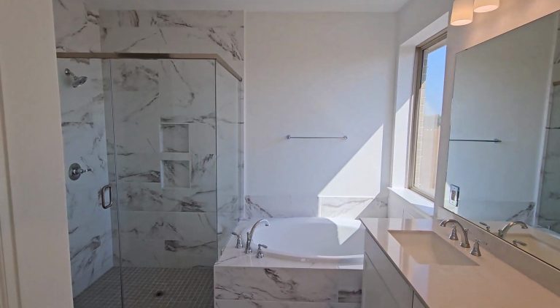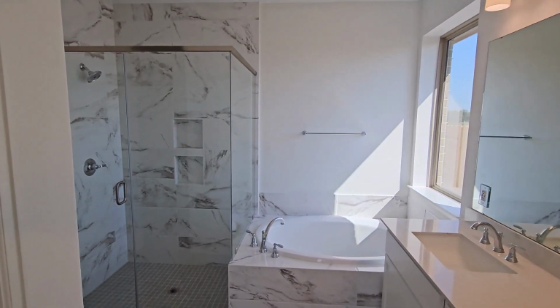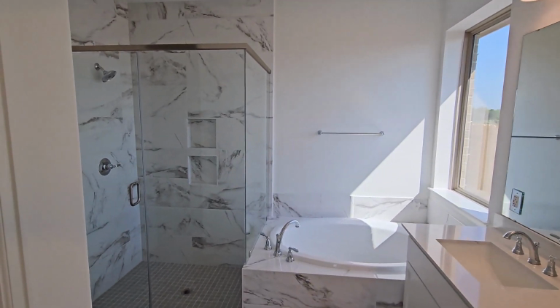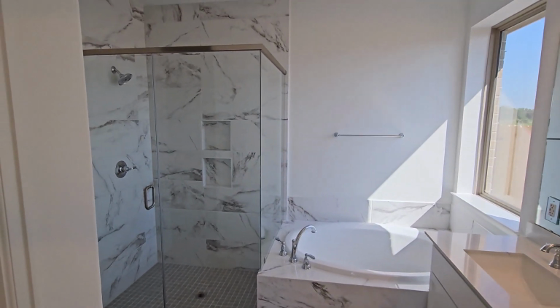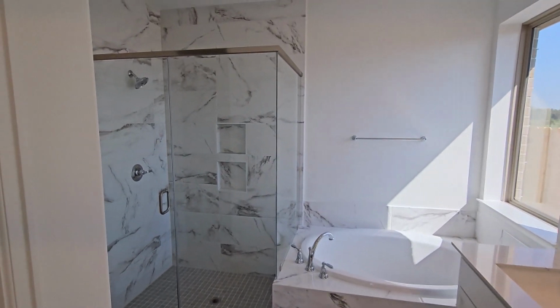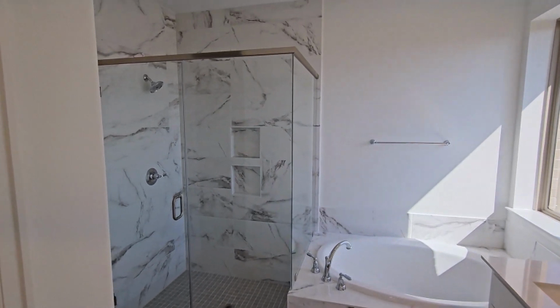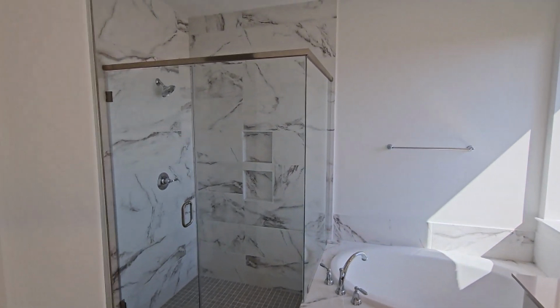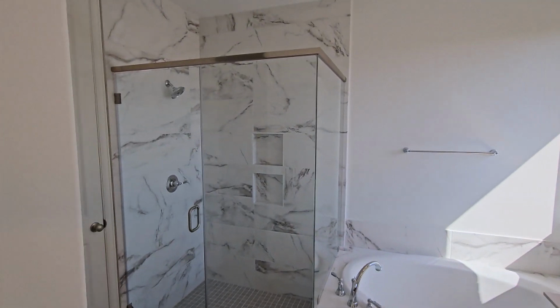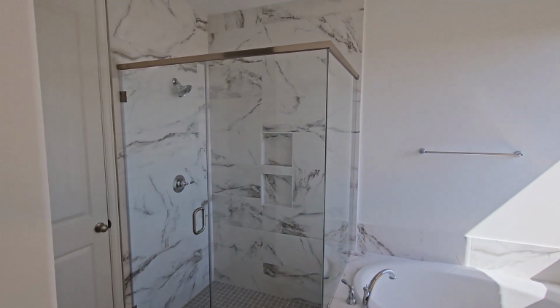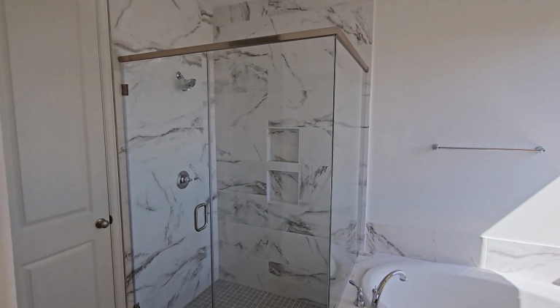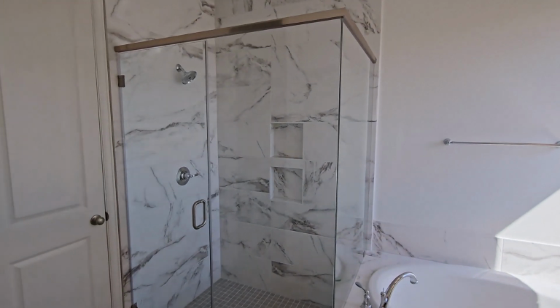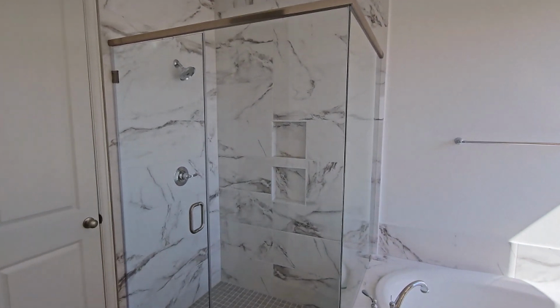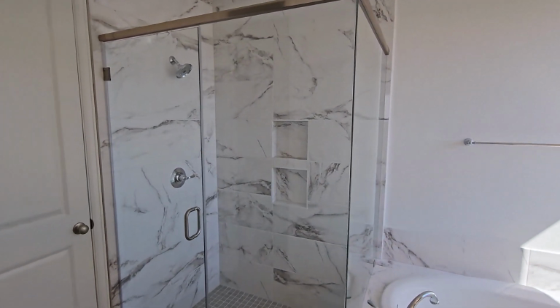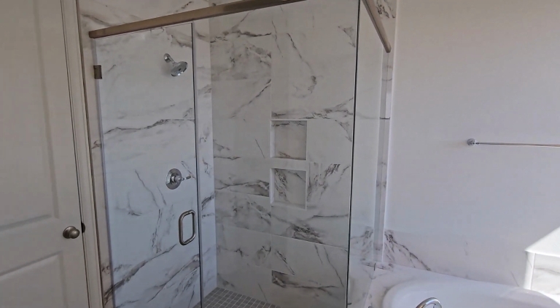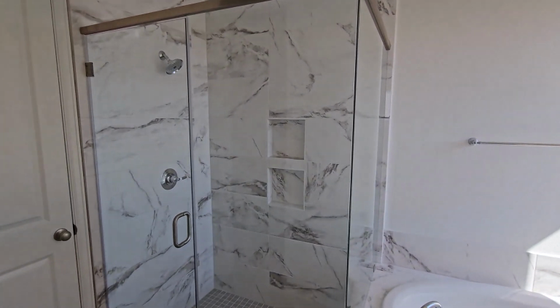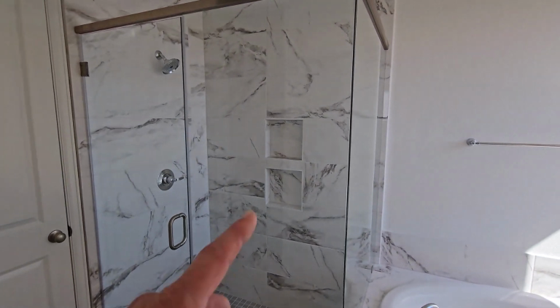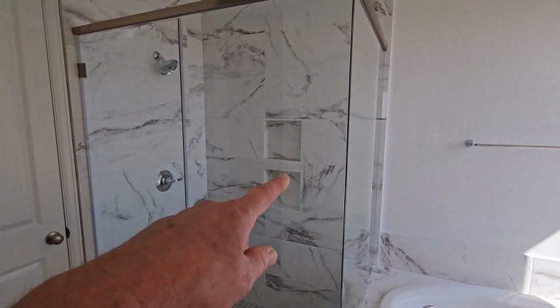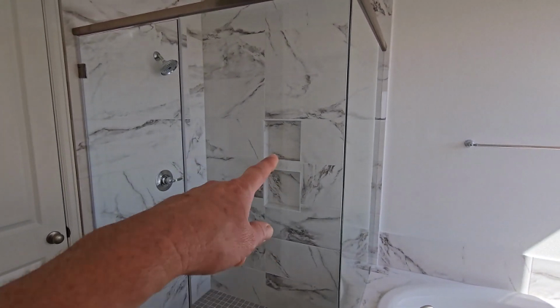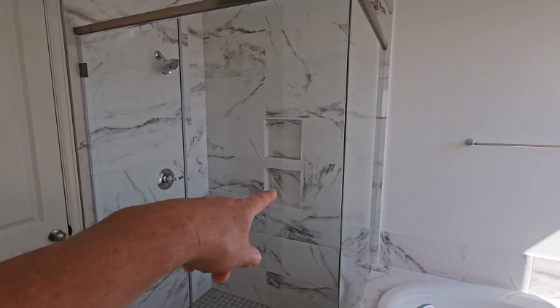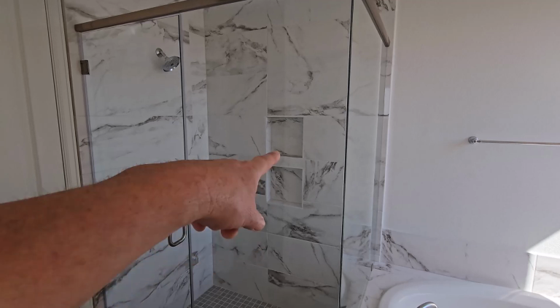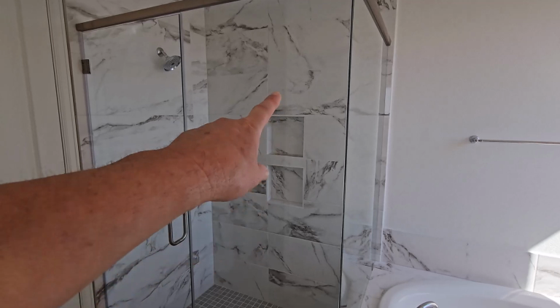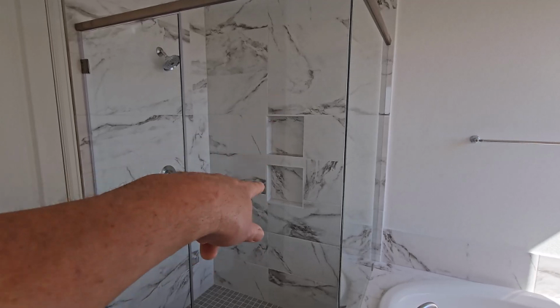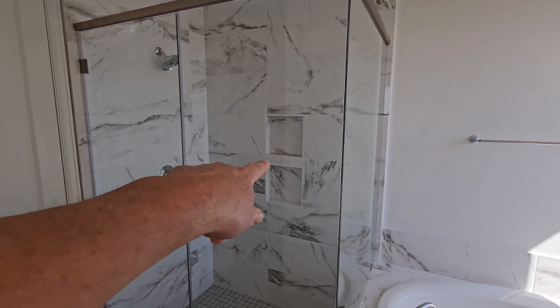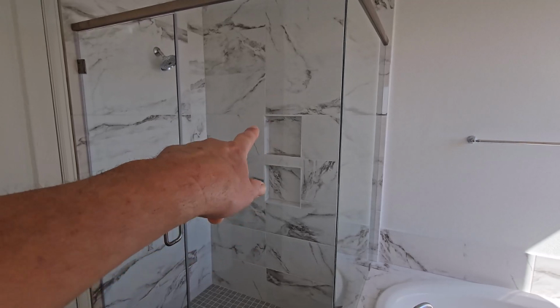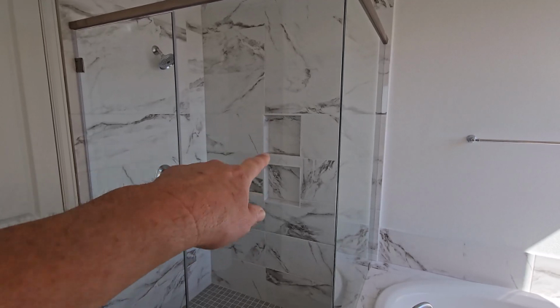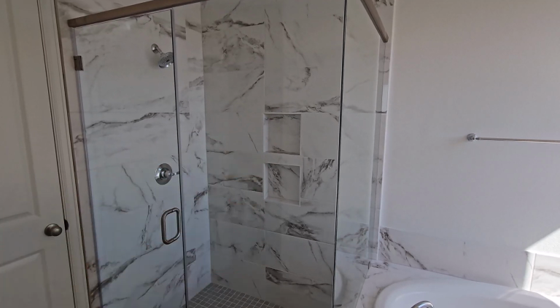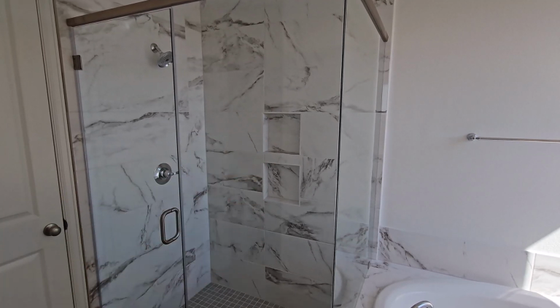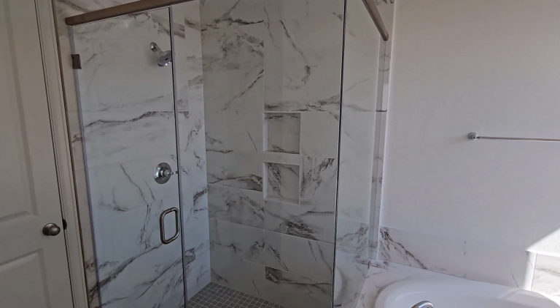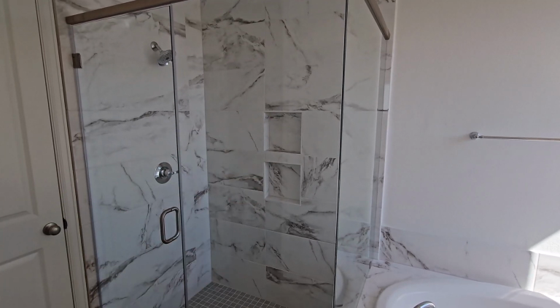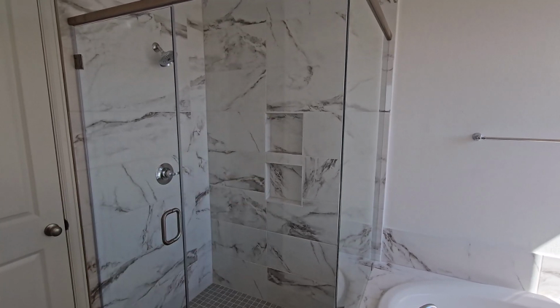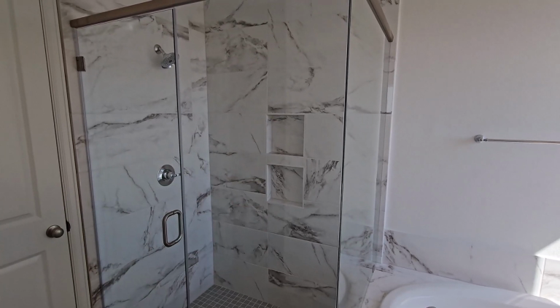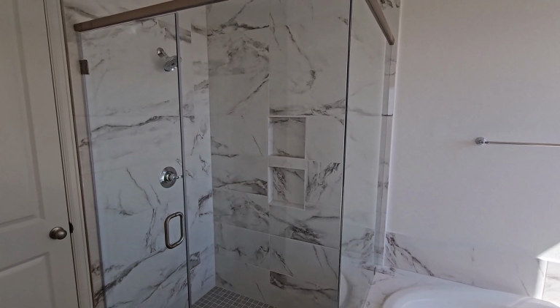Drop-in tub. Nice big stand-up shower. Remember we put those in during the frame walk.